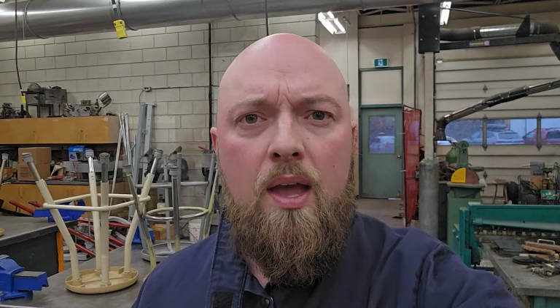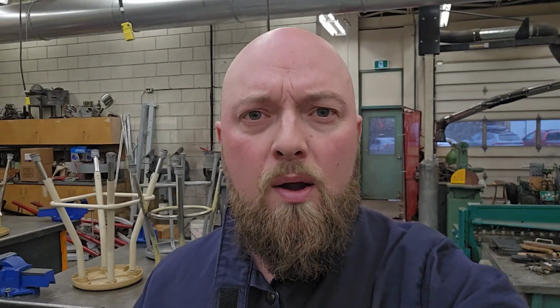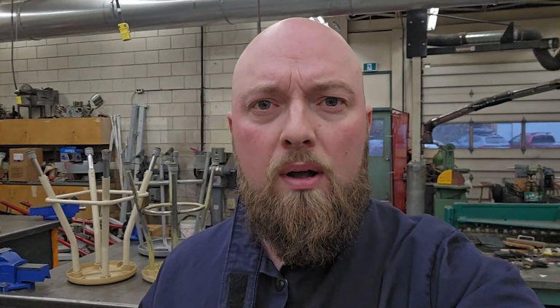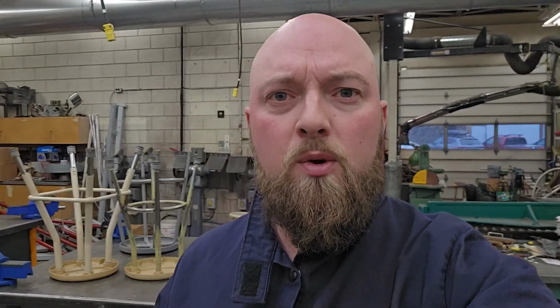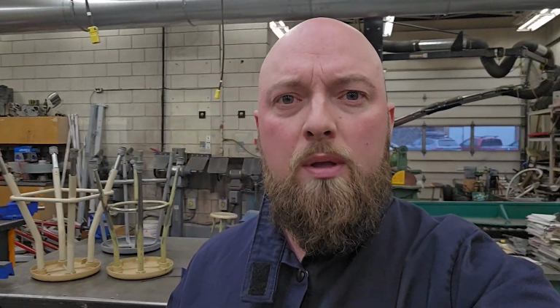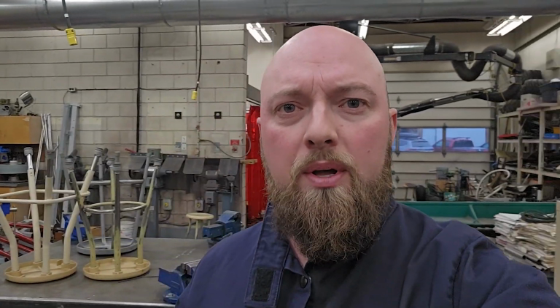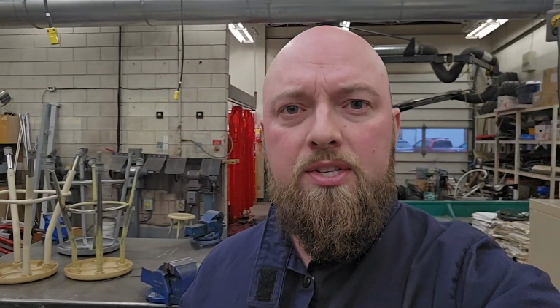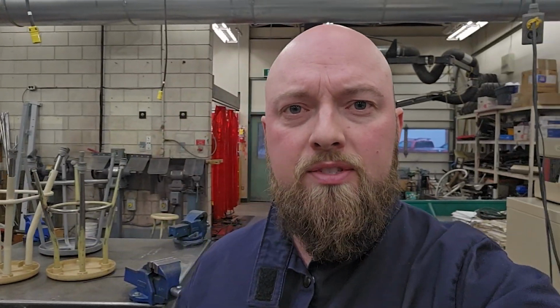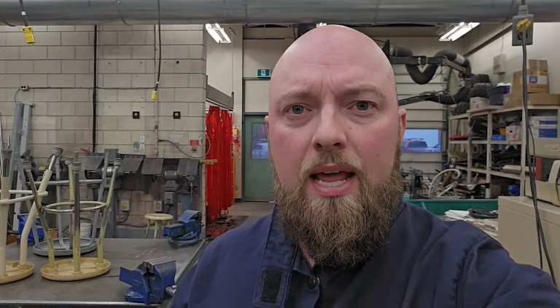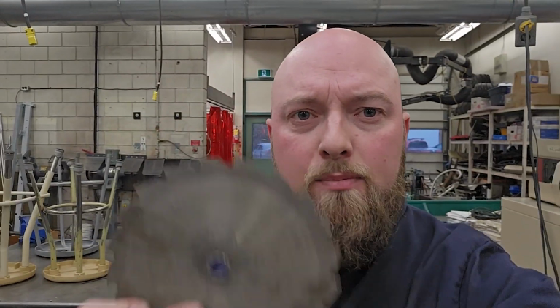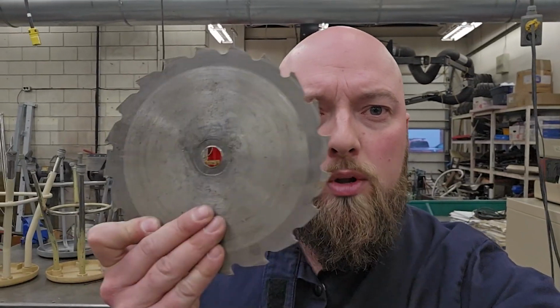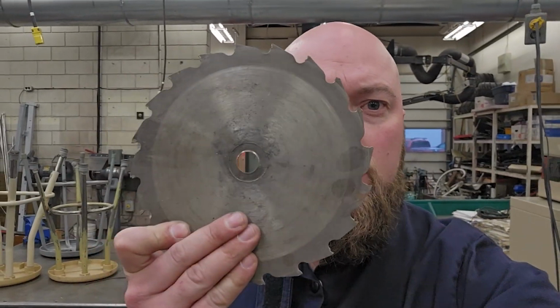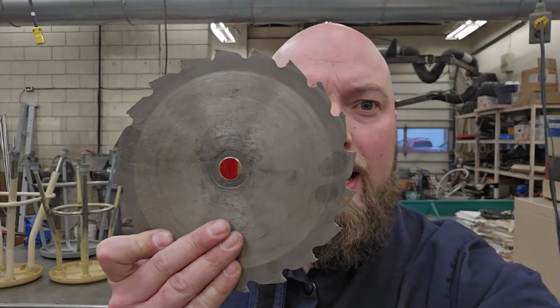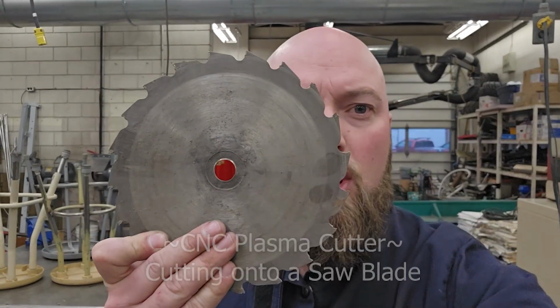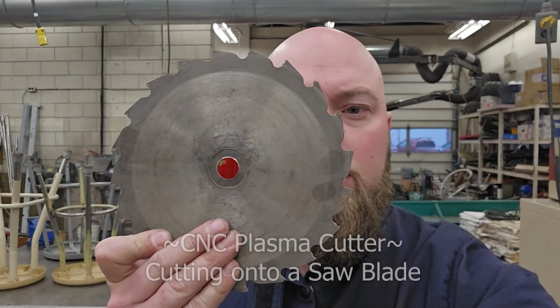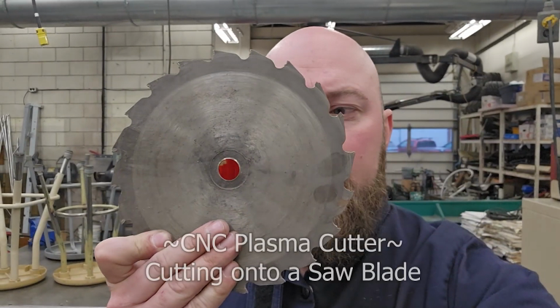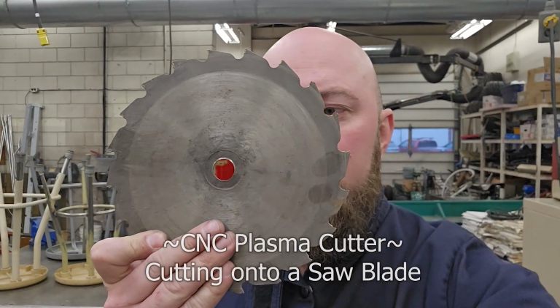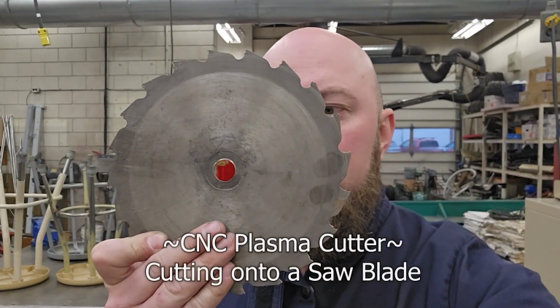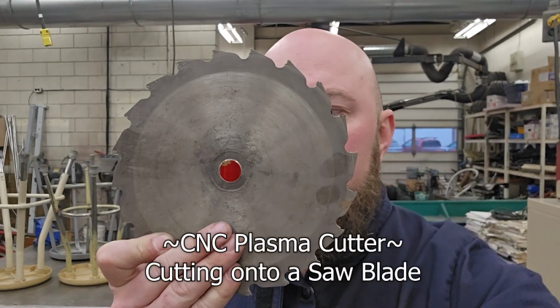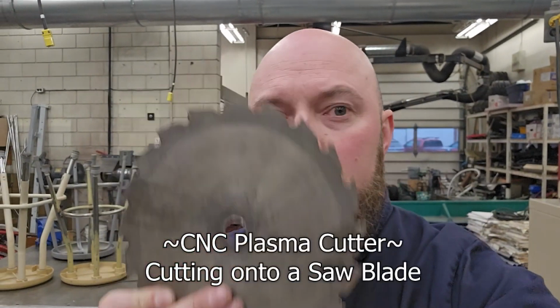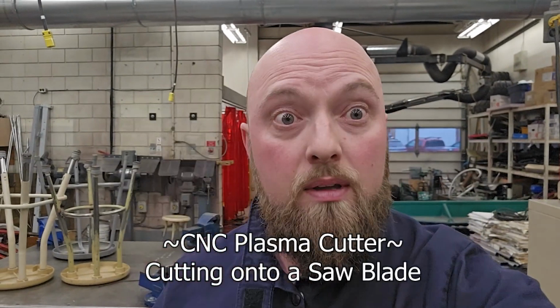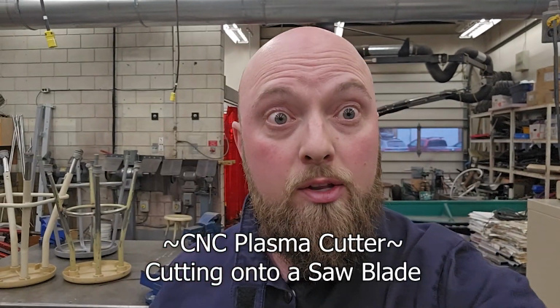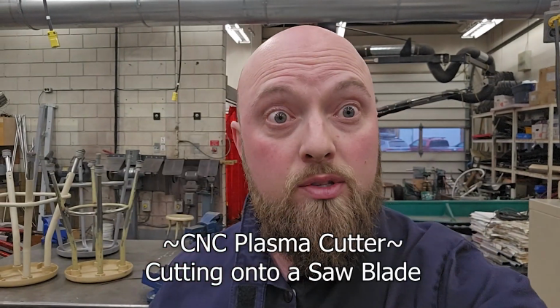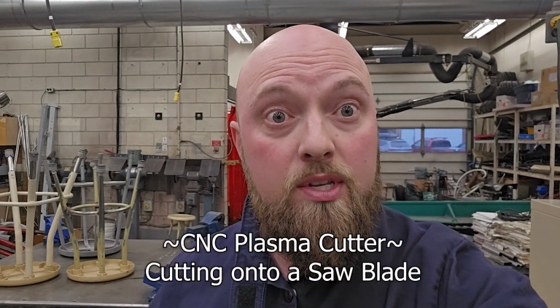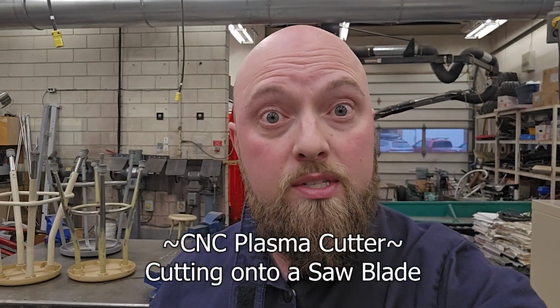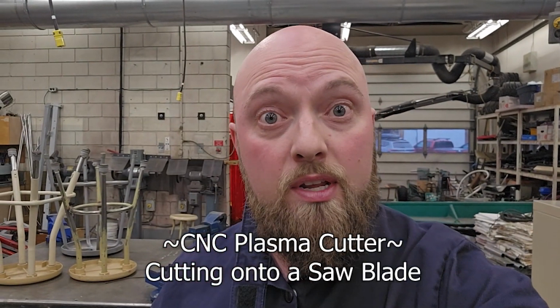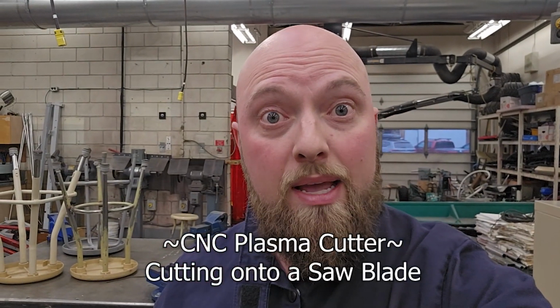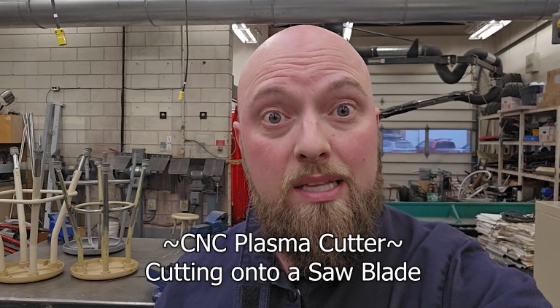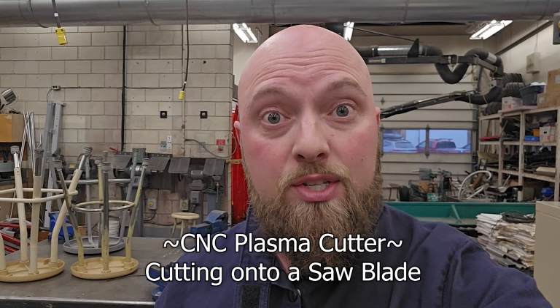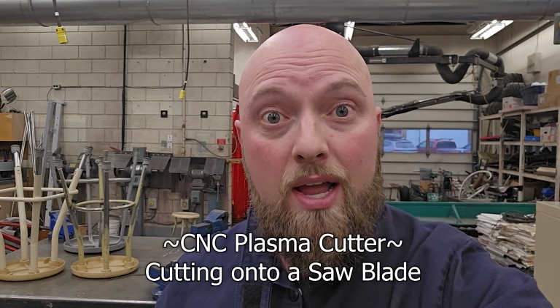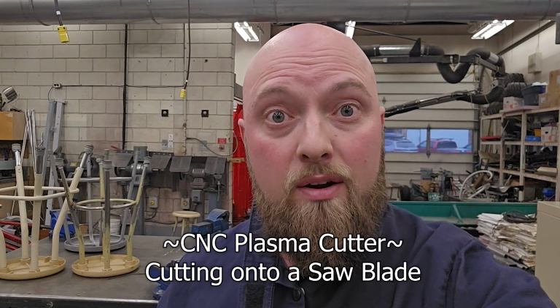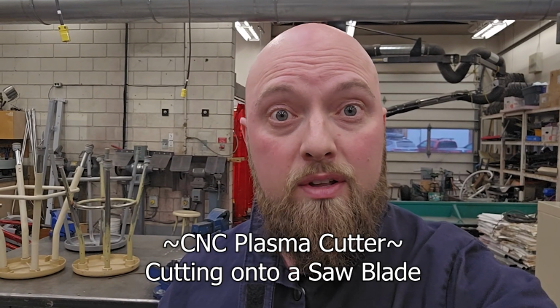Hey, welcome to We Build Stuff. Today I'm going to take a saw blade and use the CNC to make a little sign out of it.